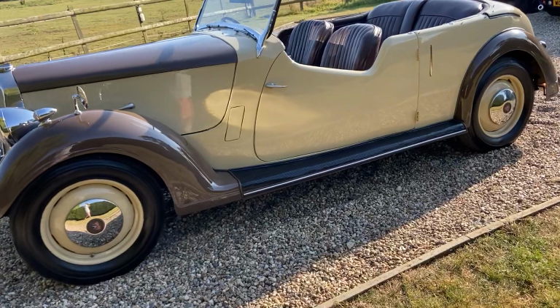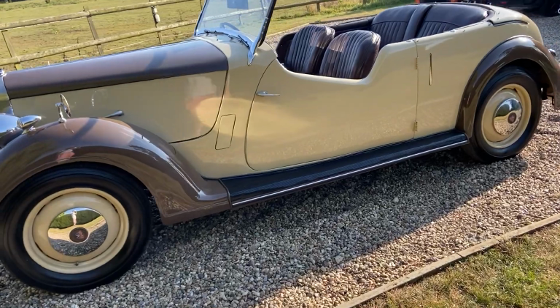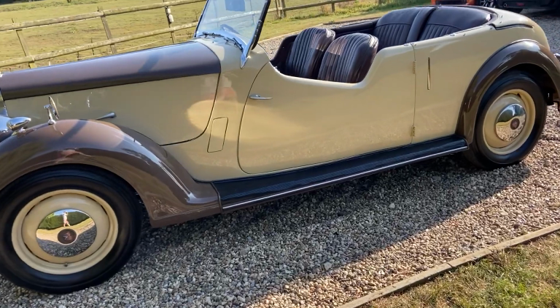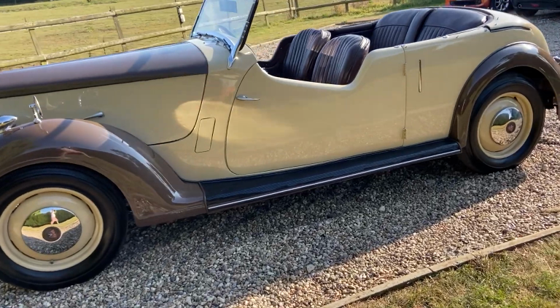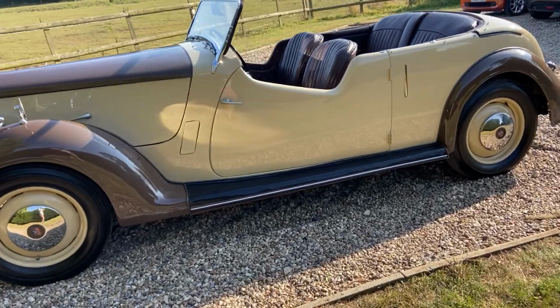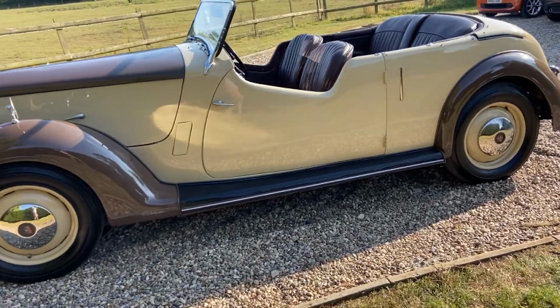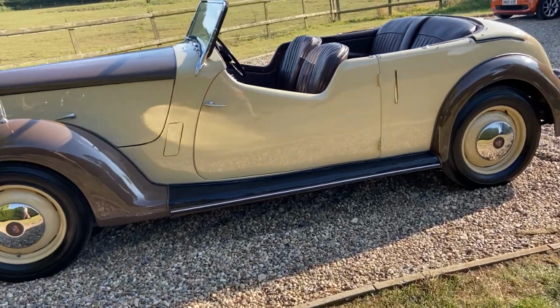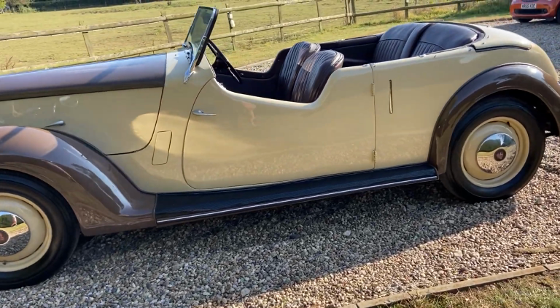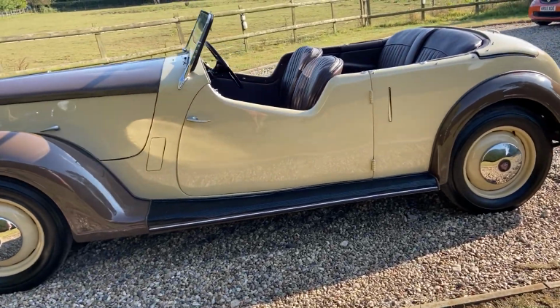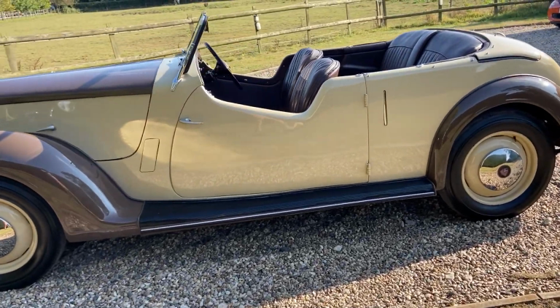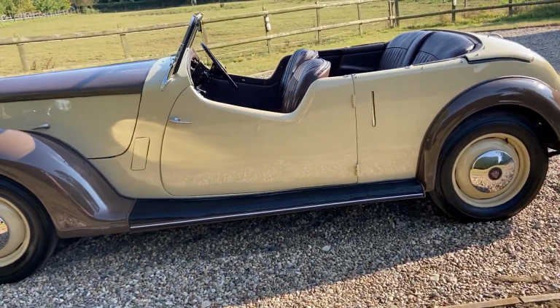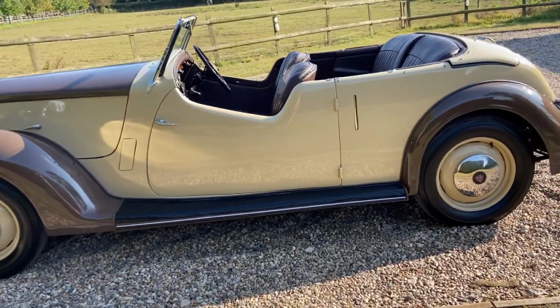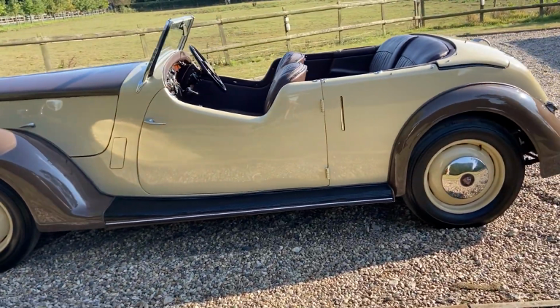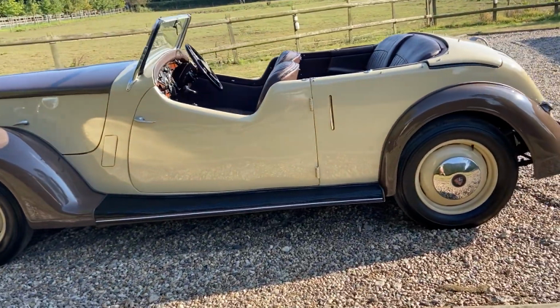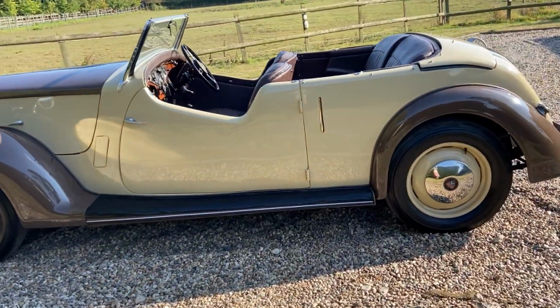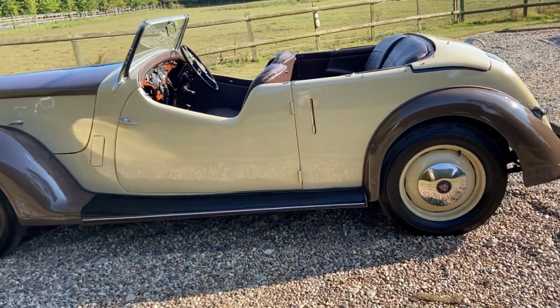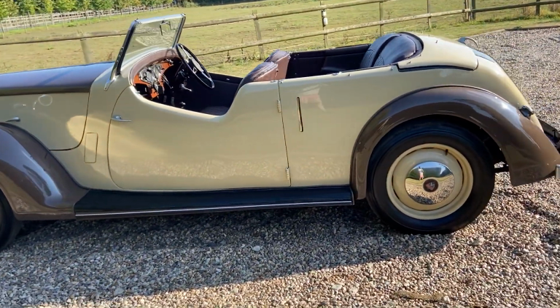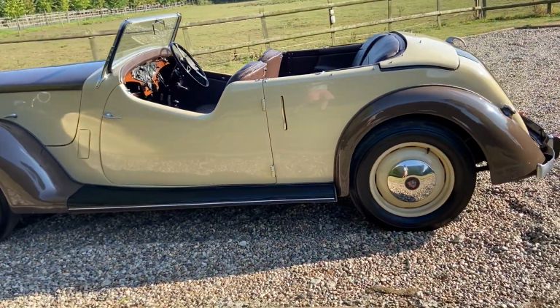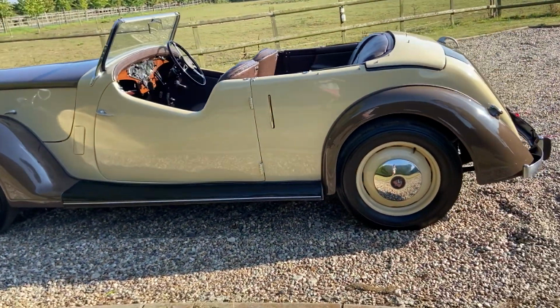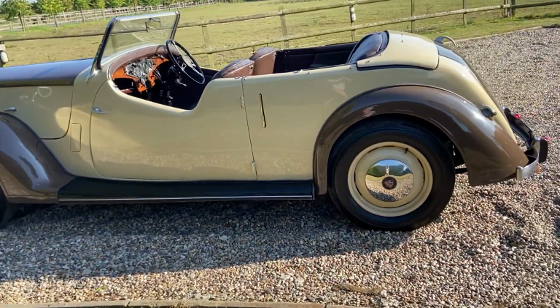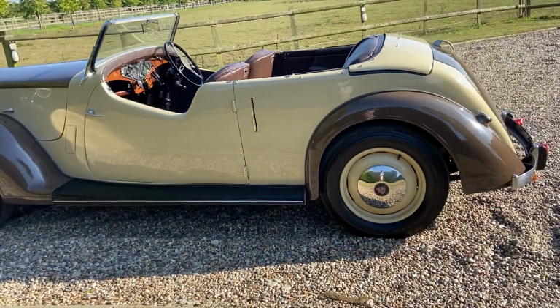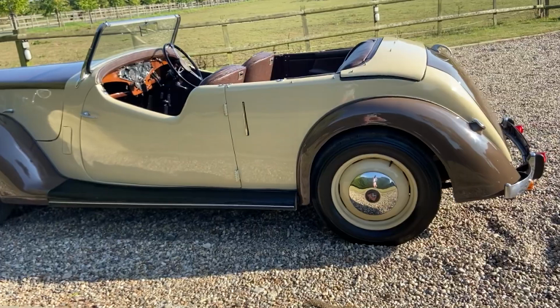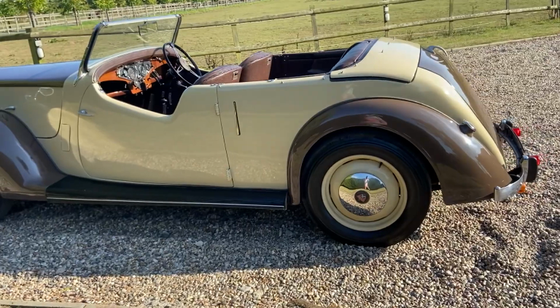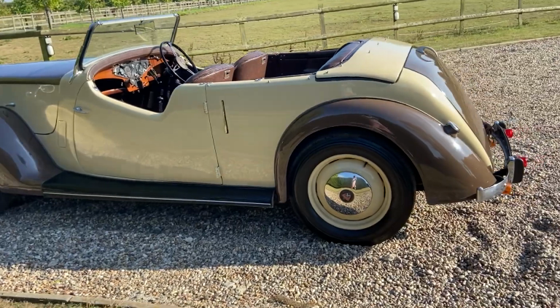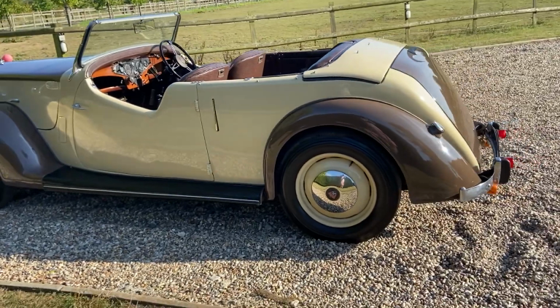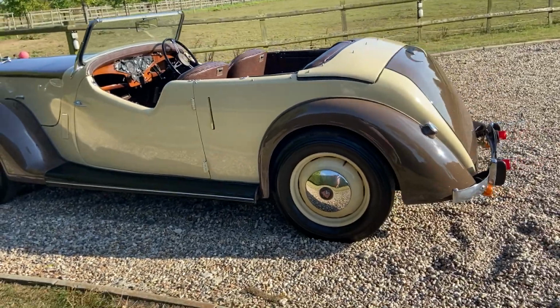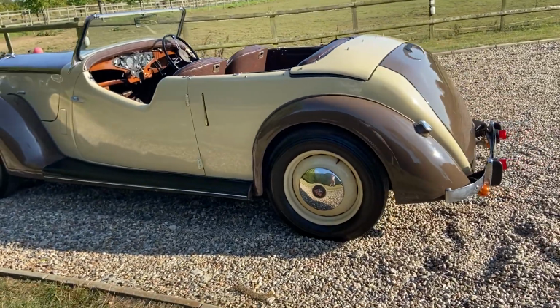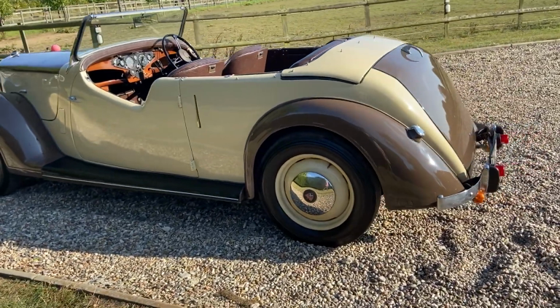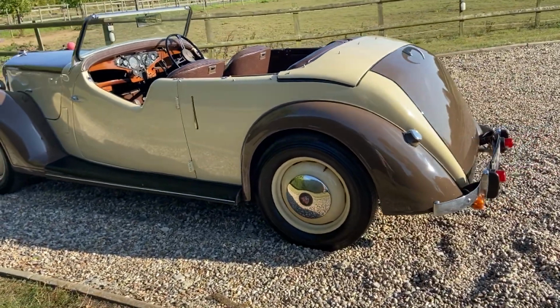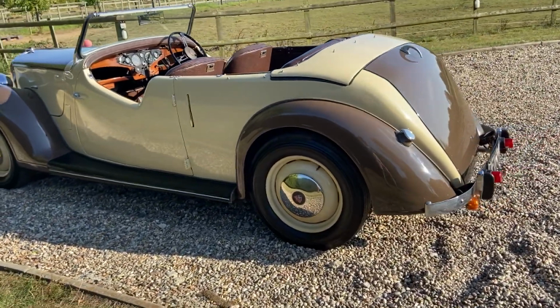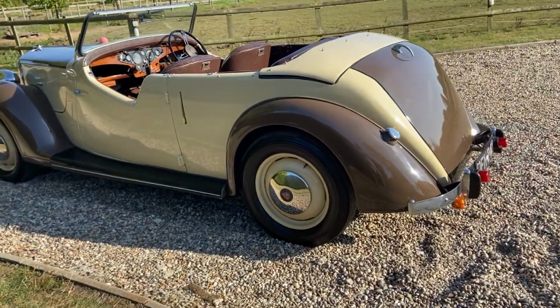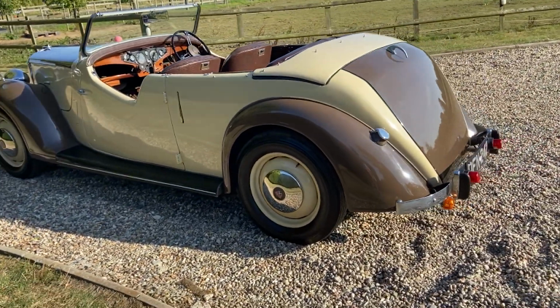As you can hear, the engine runs very nicely, very quietly, very sweetly. Correct oil pressure.